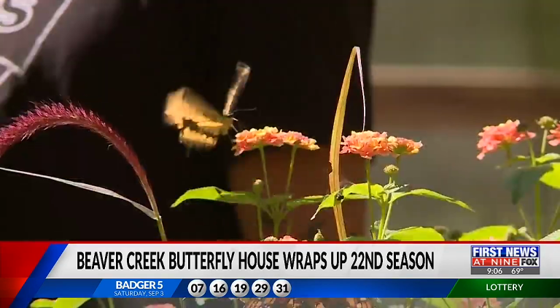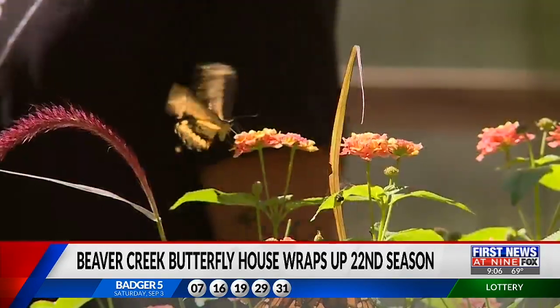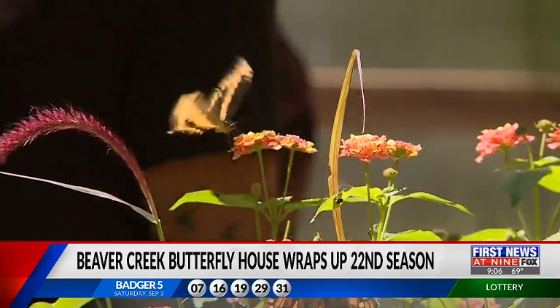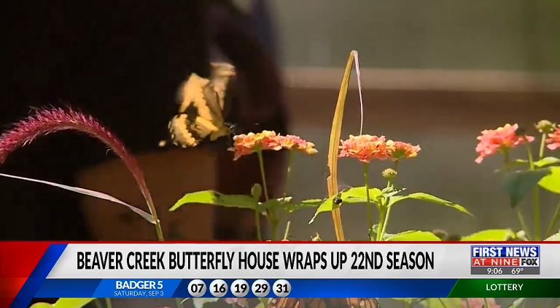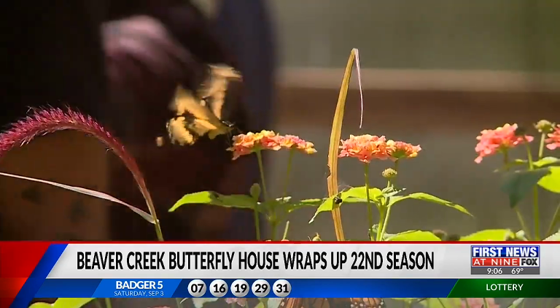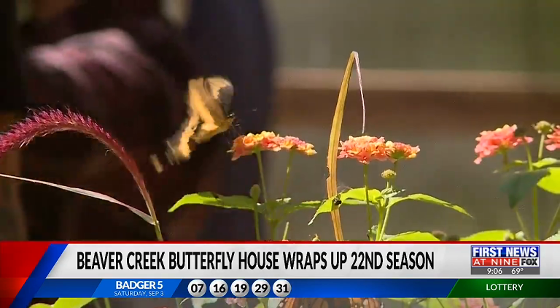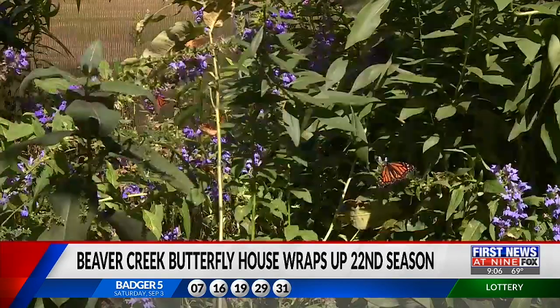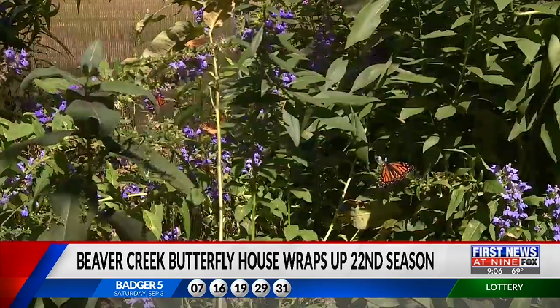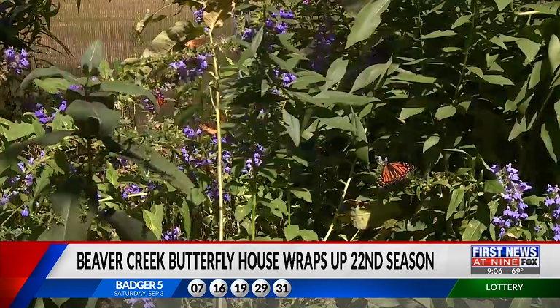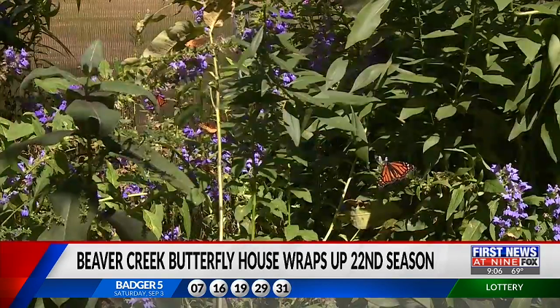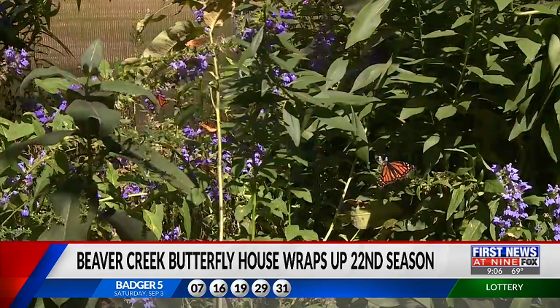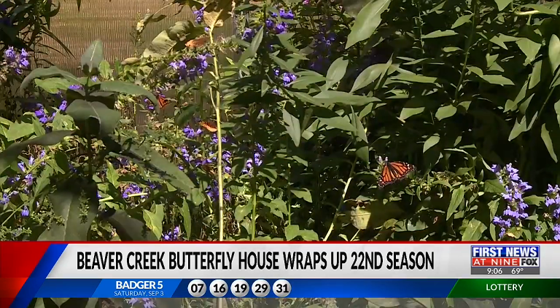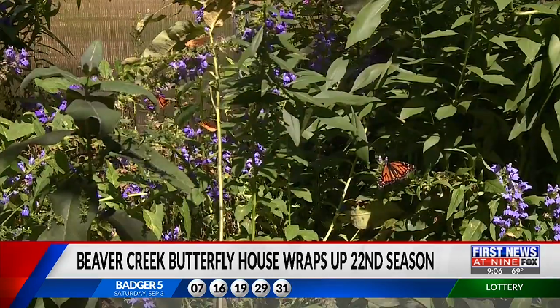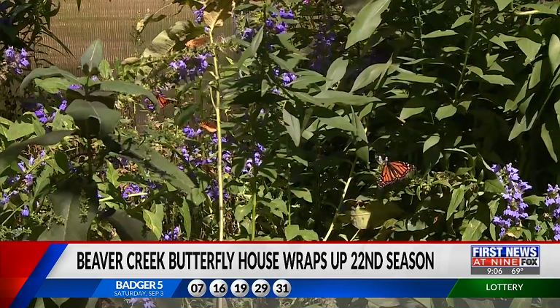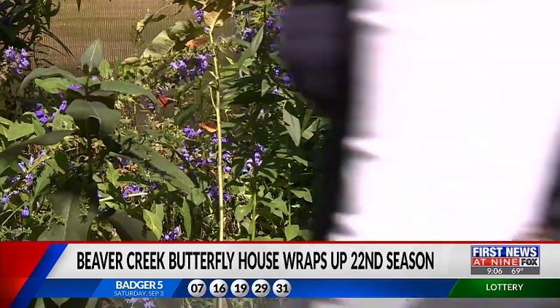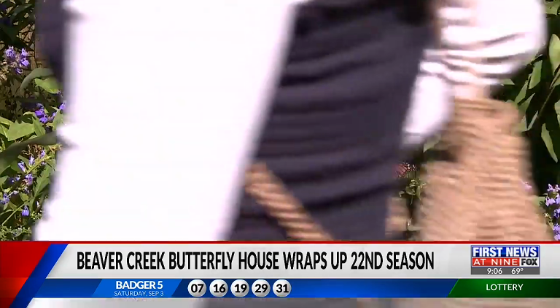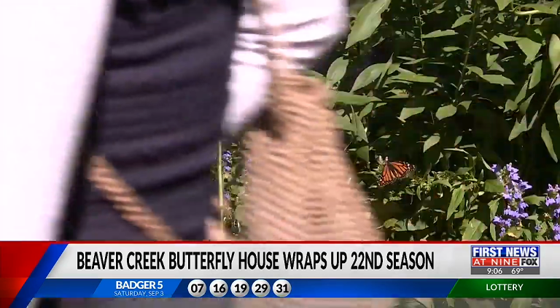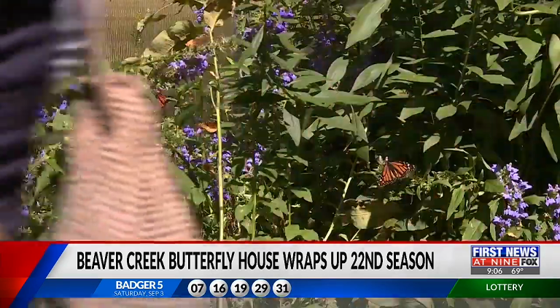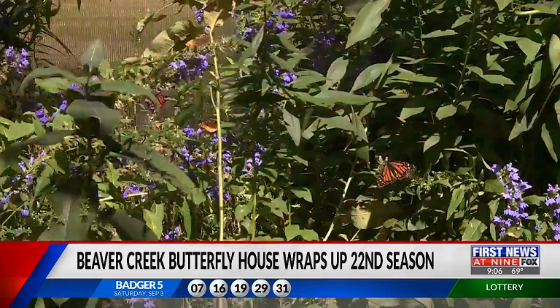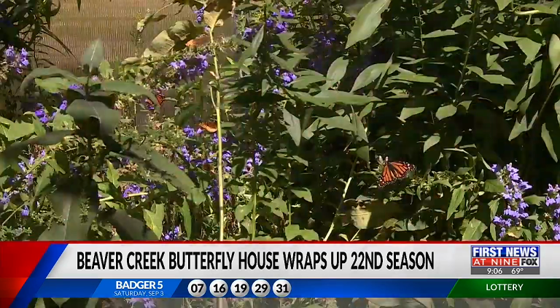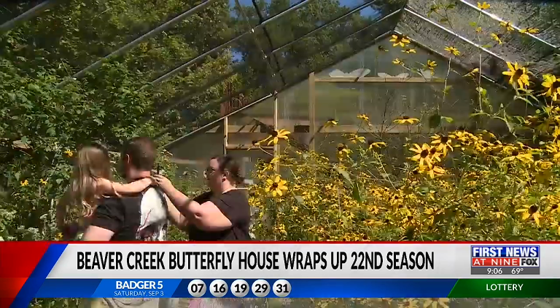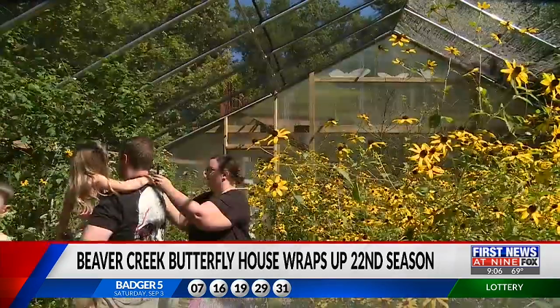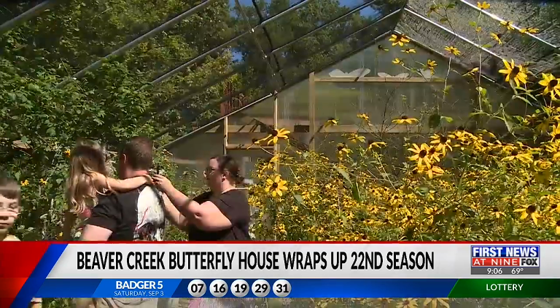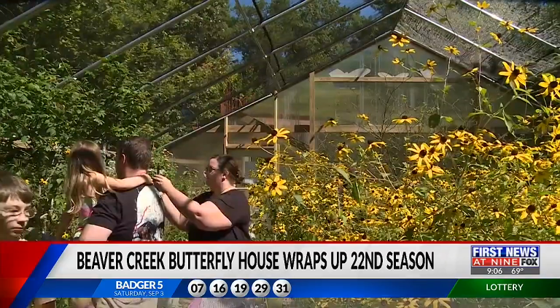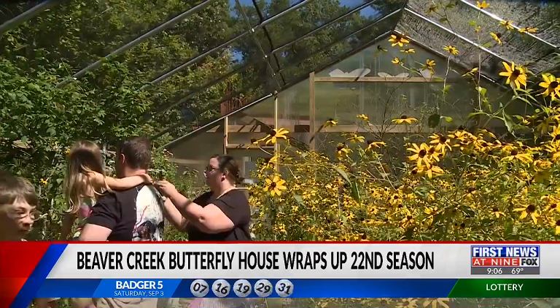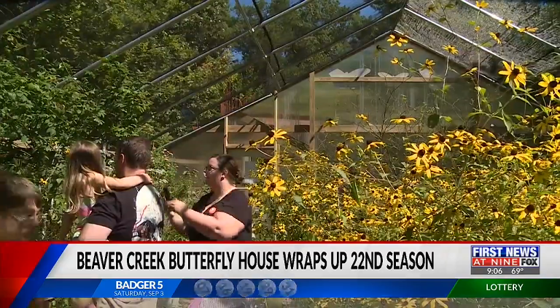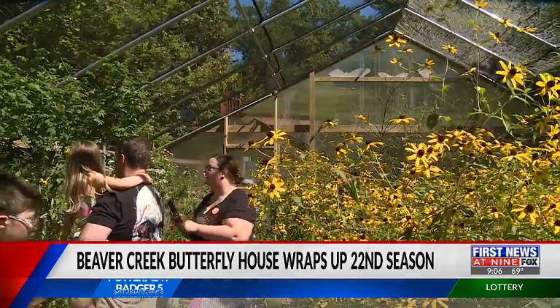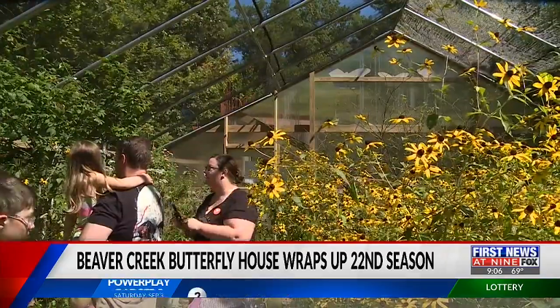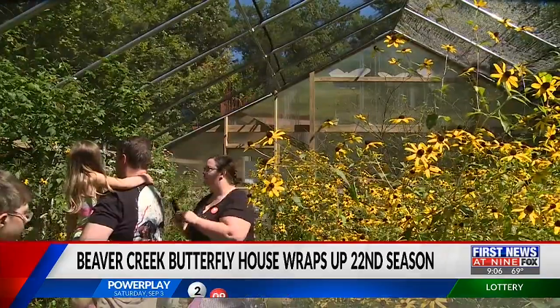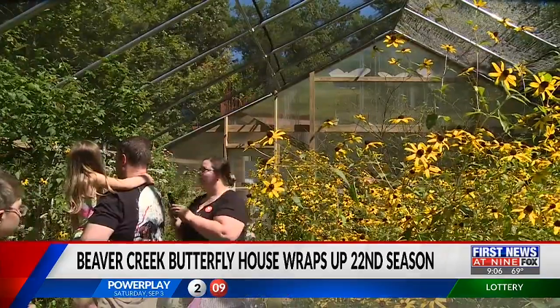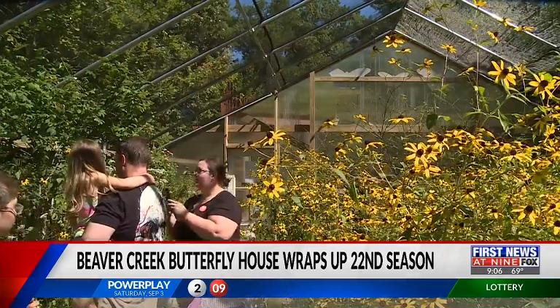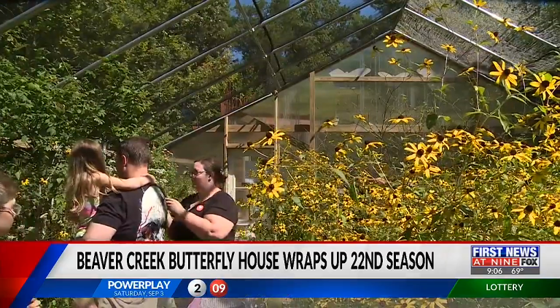Since the exhibit's debut in 2000, Metaug says turnout has increased over the years.